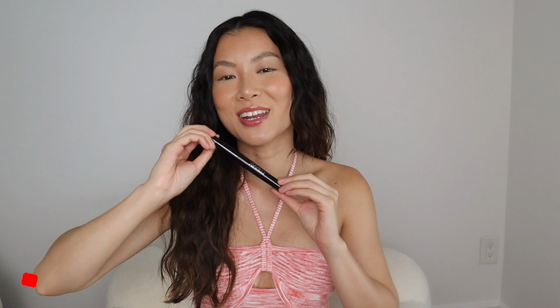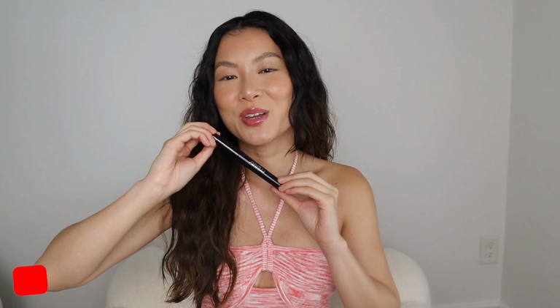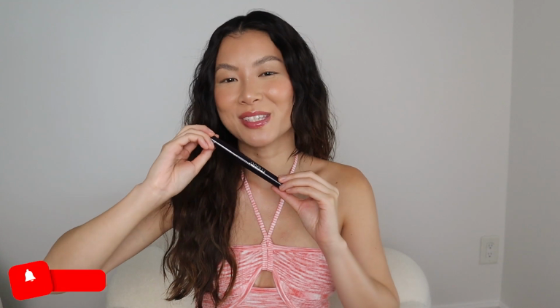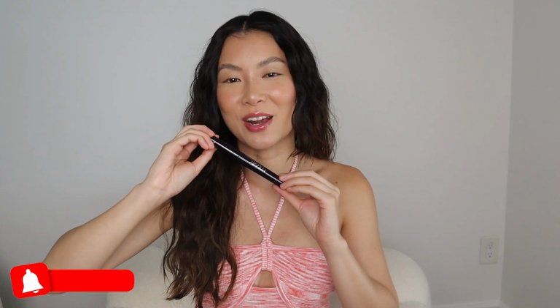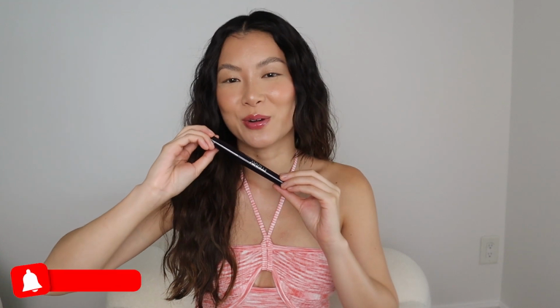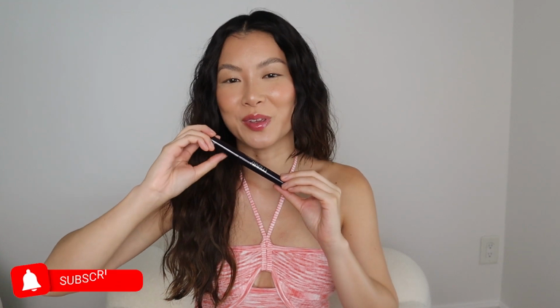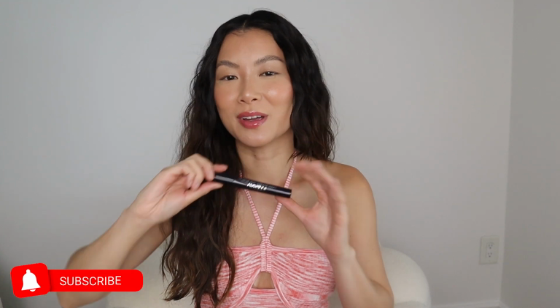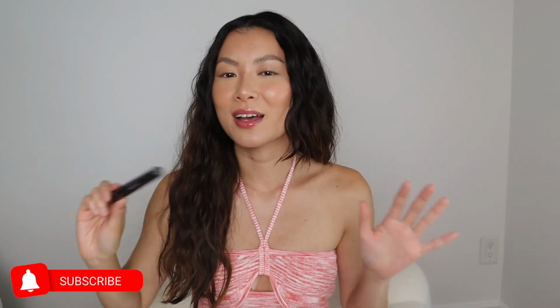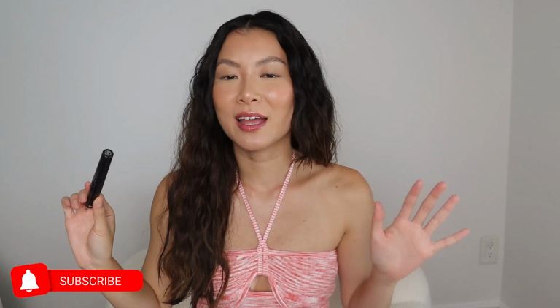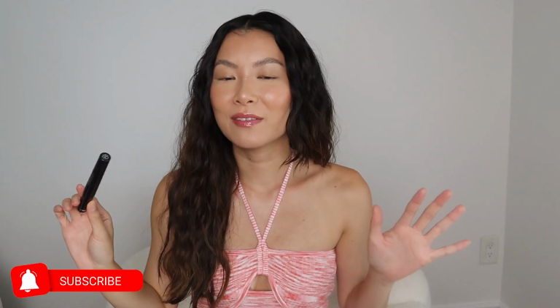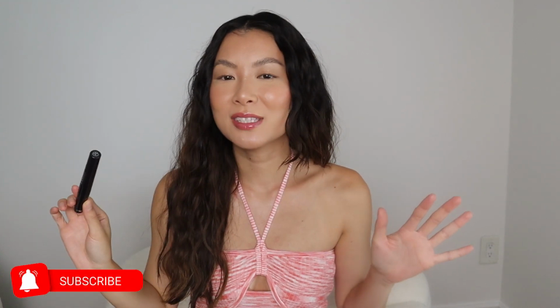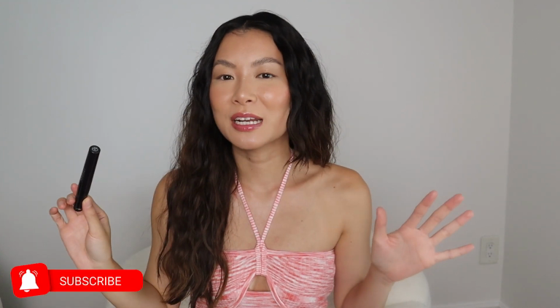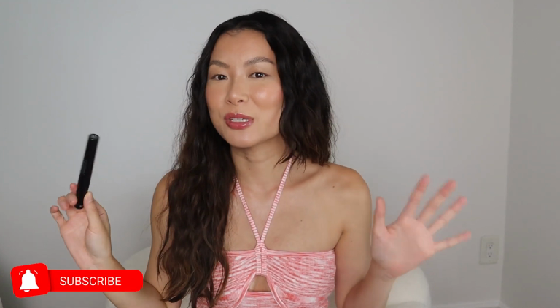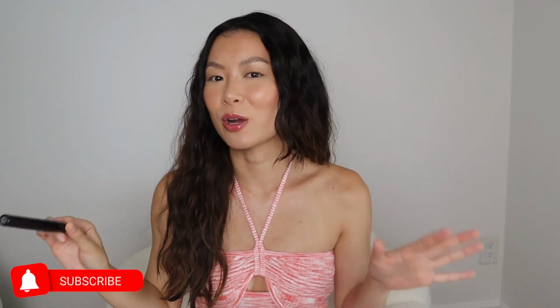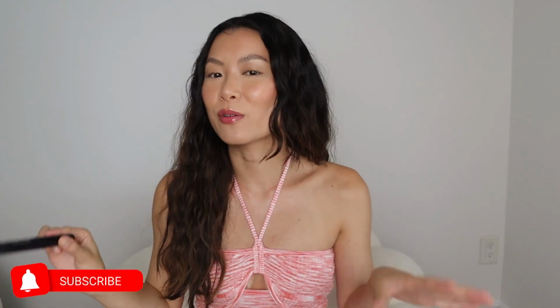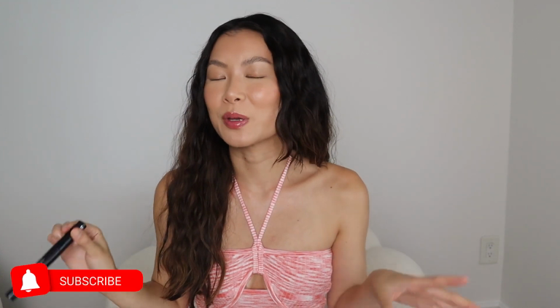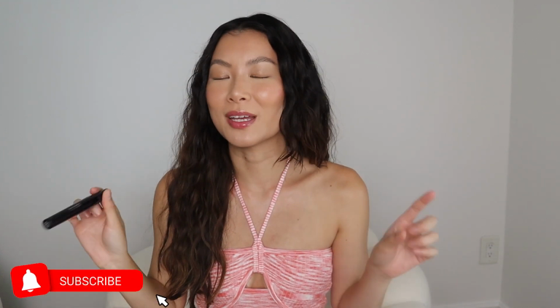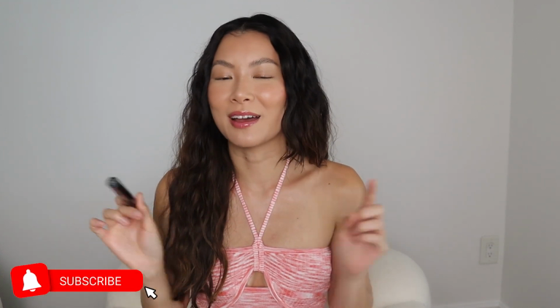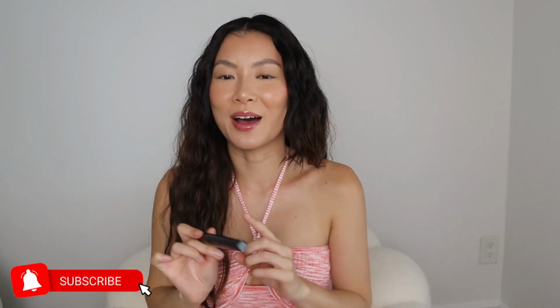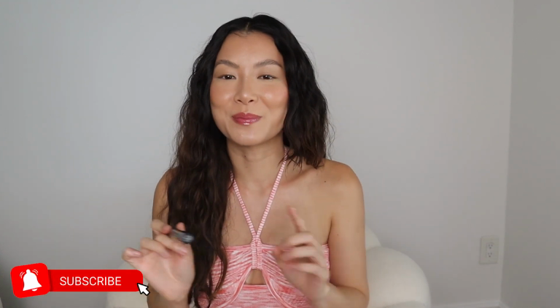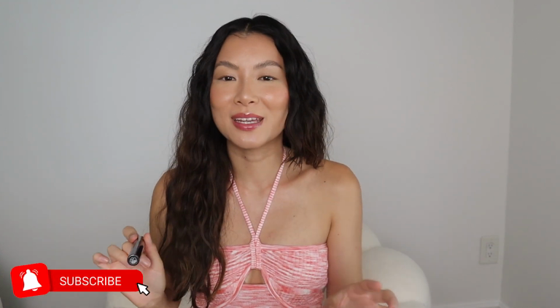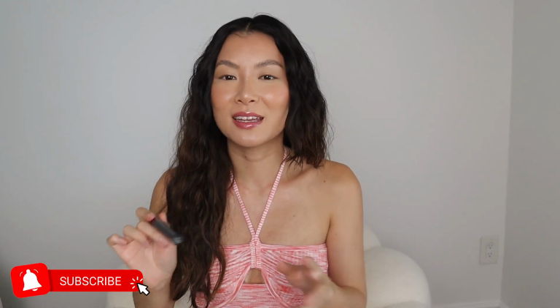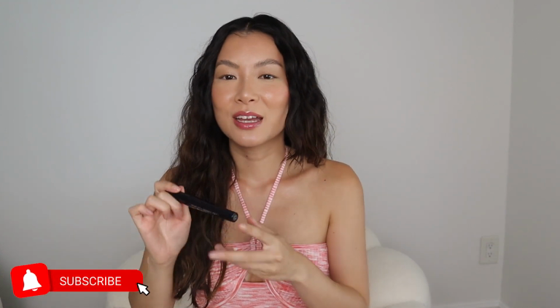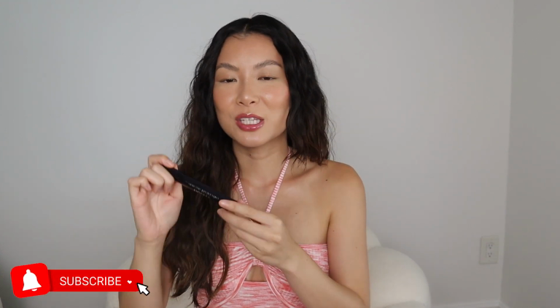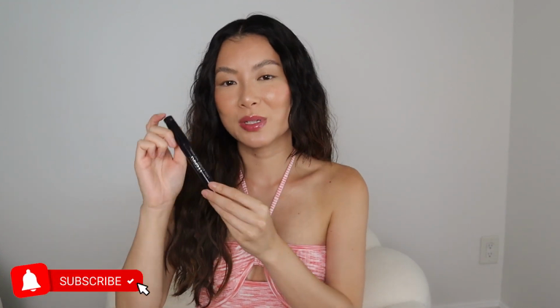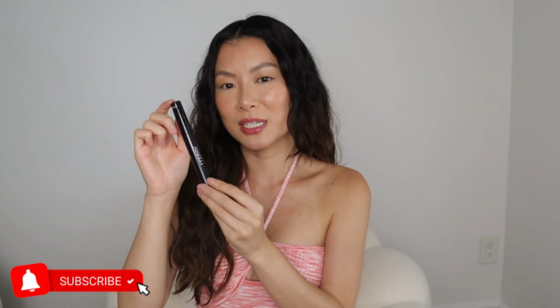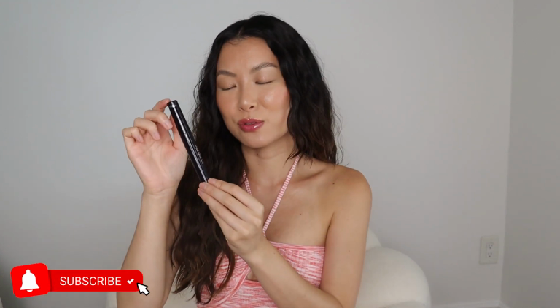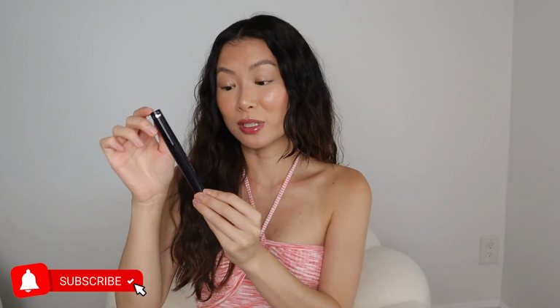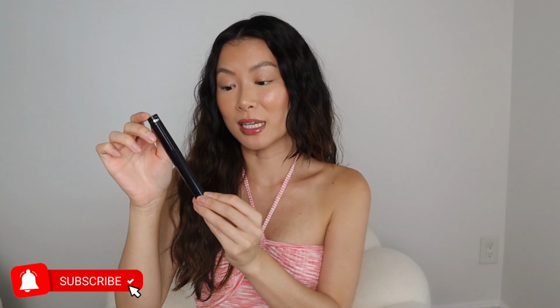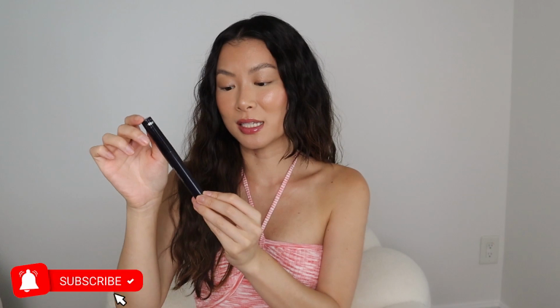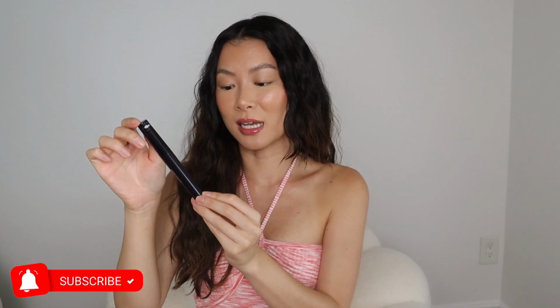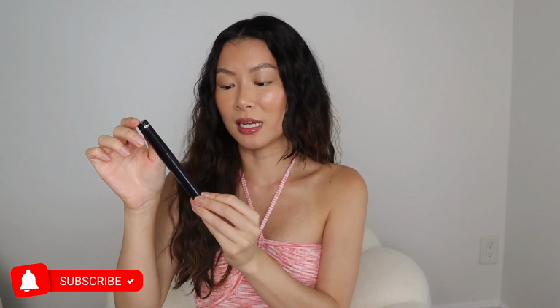Another mascara review! I haven't done a mascara review in a hot minute, and this one is really exciting.